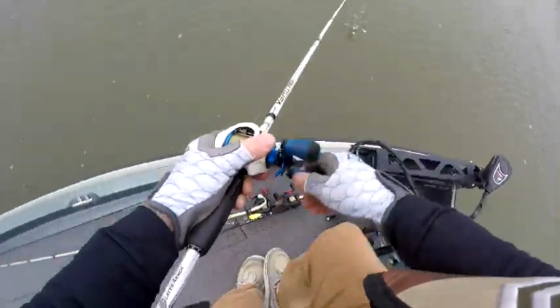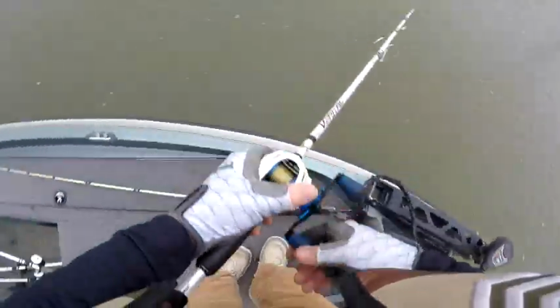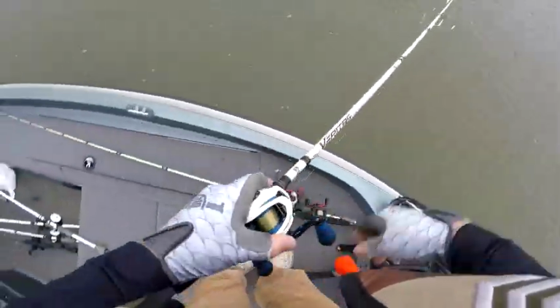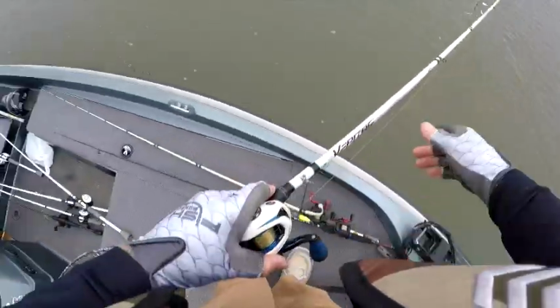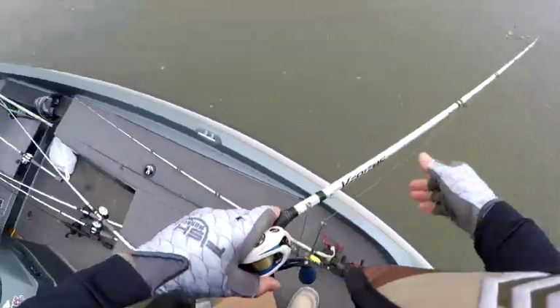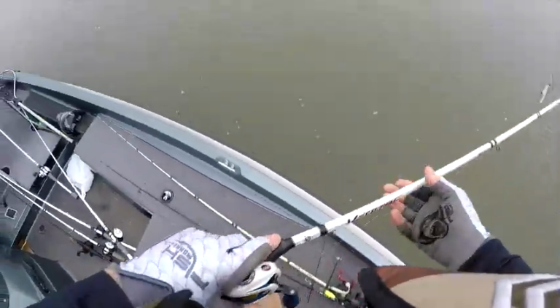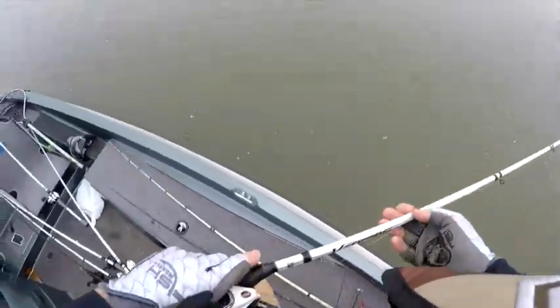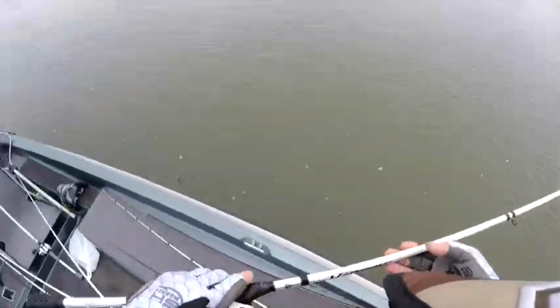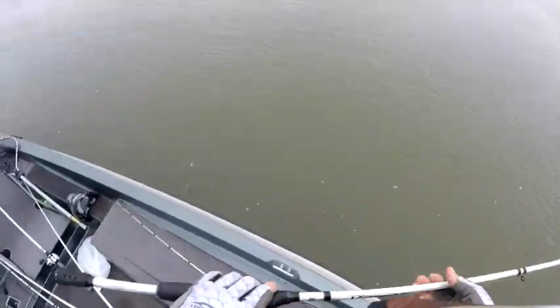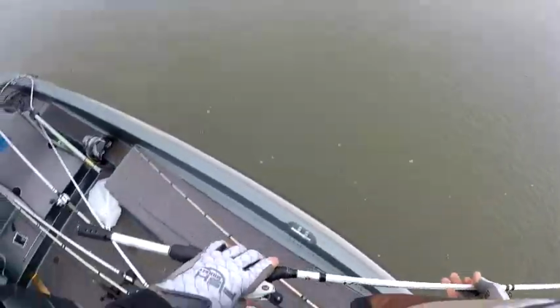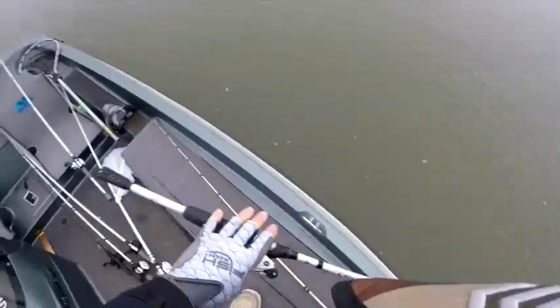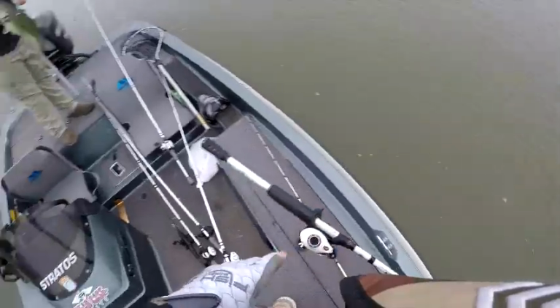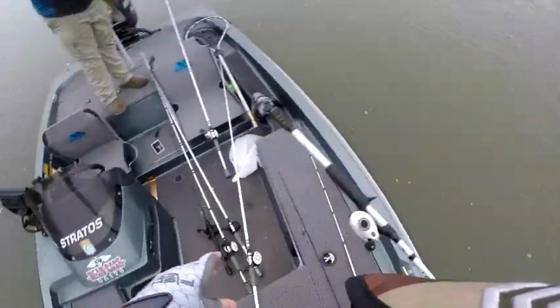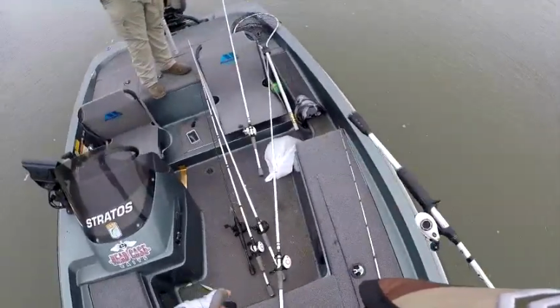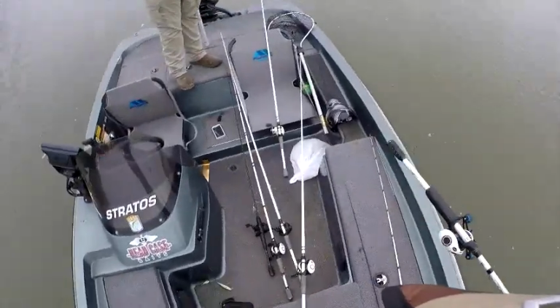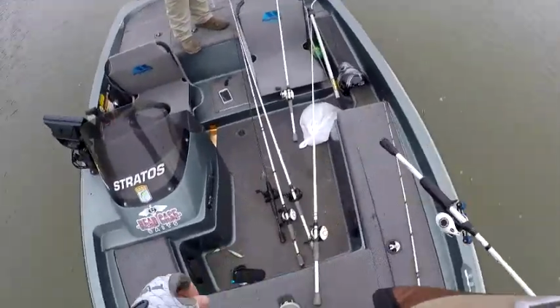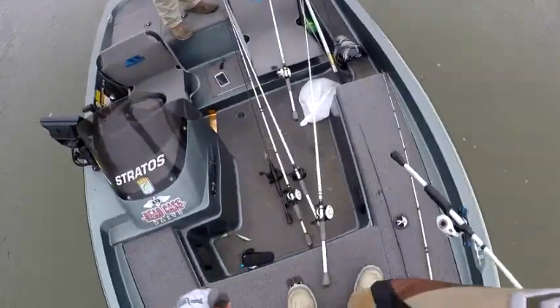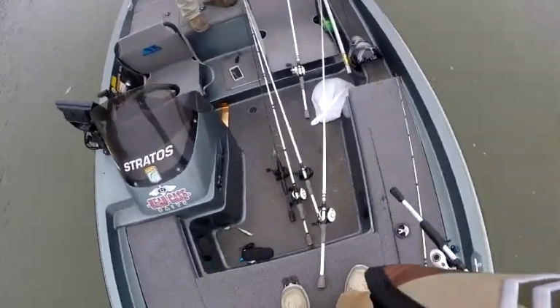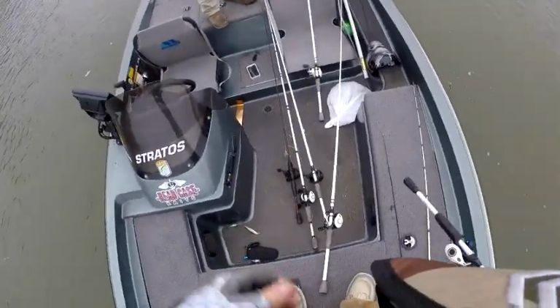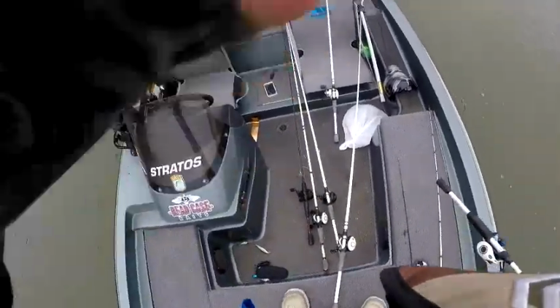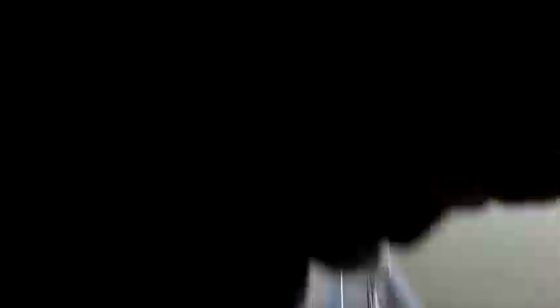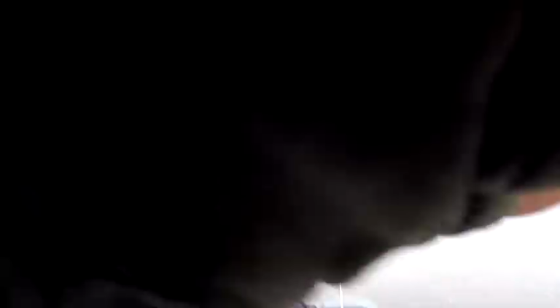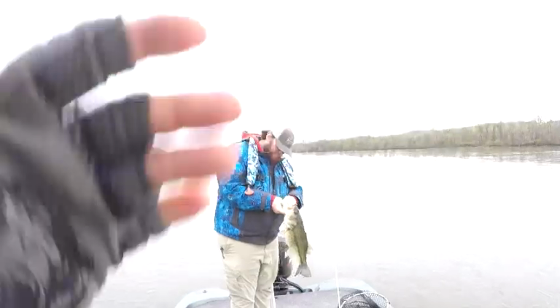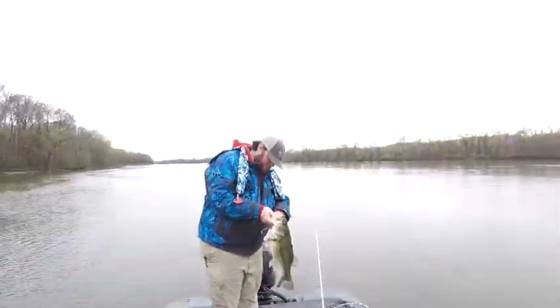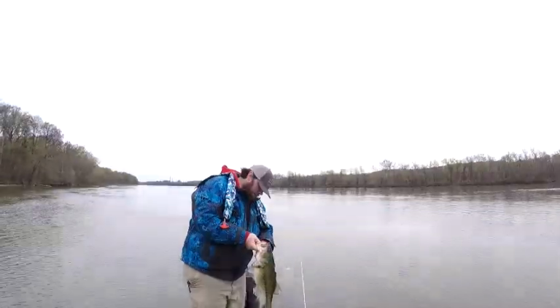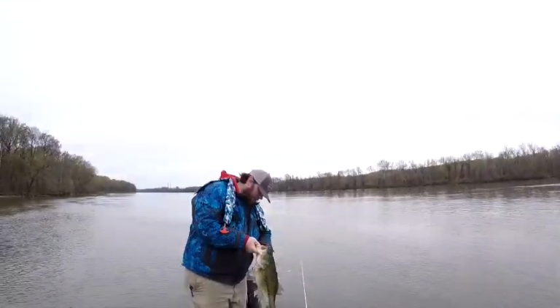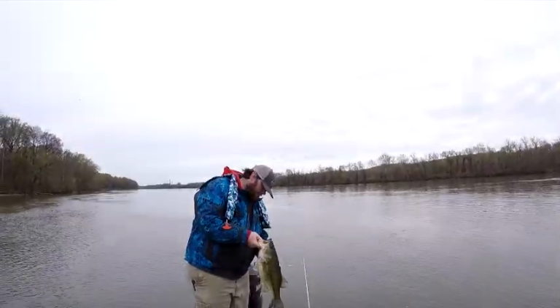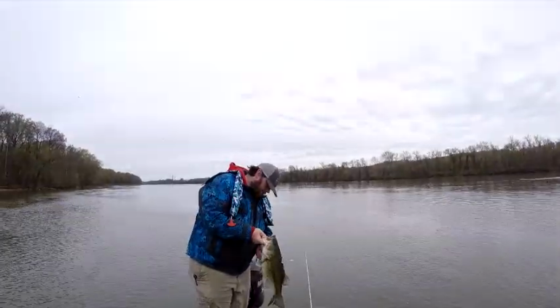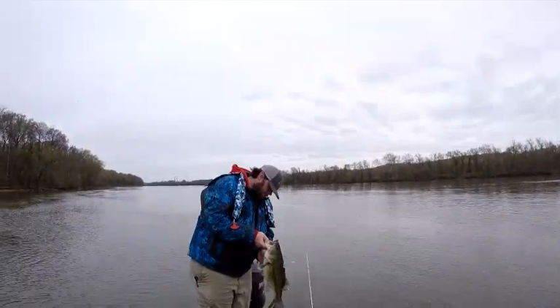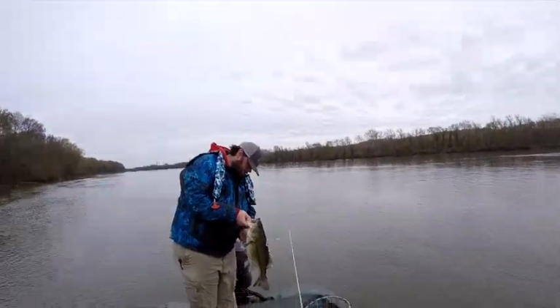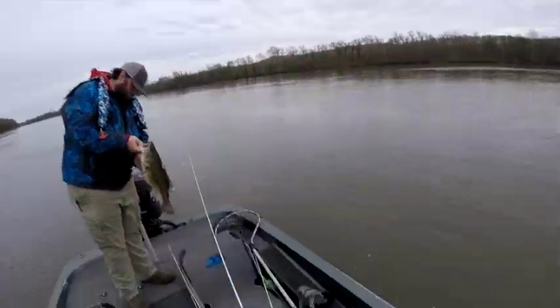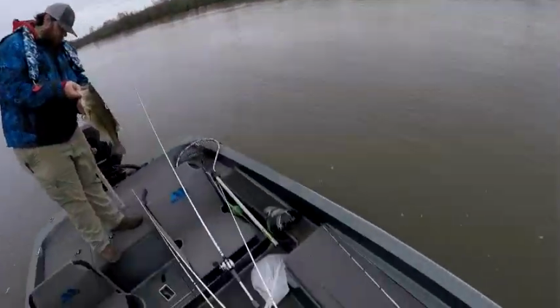That net job! Did you see that net job? That net job was where it's at right there.